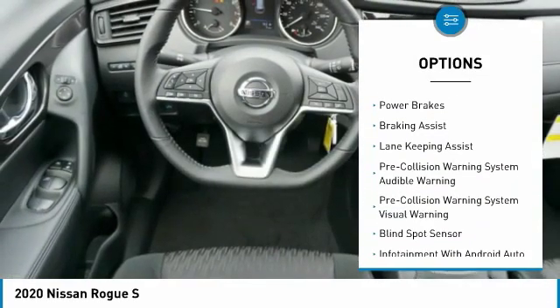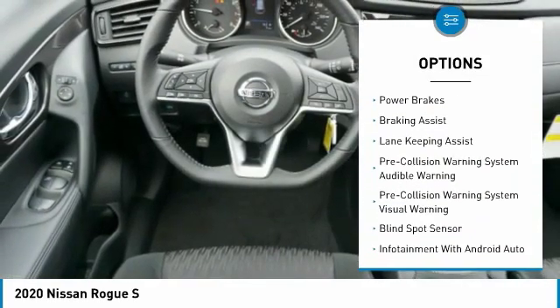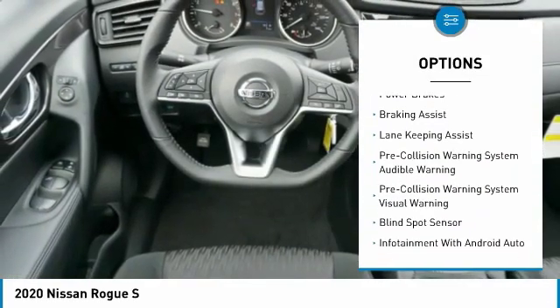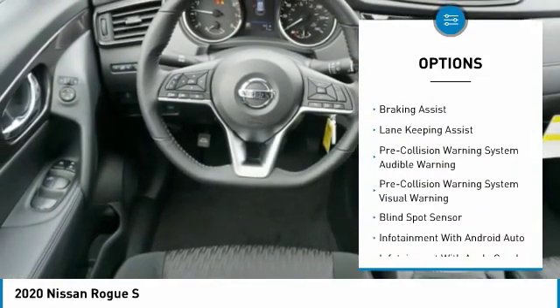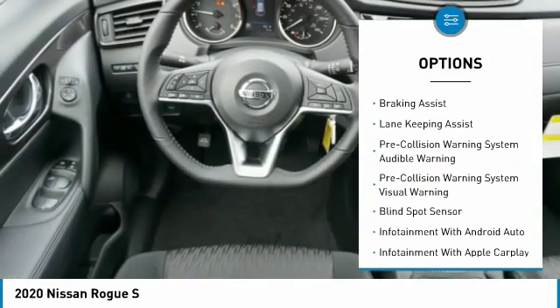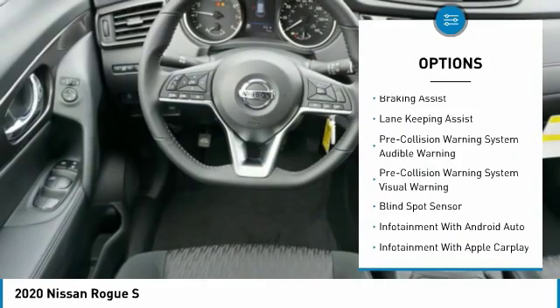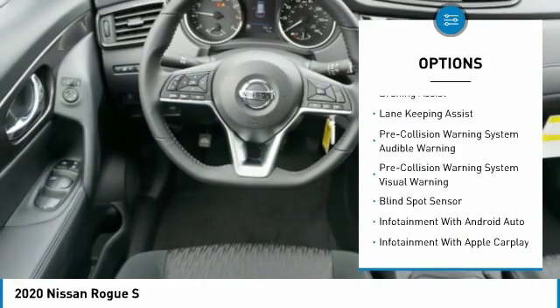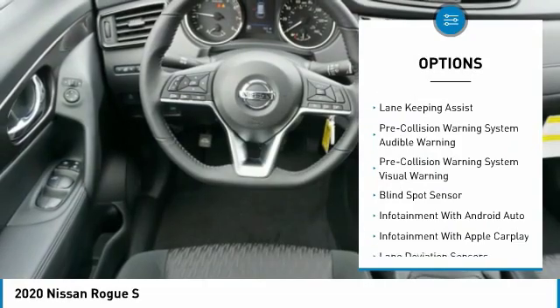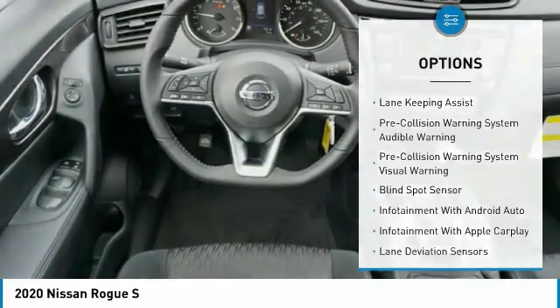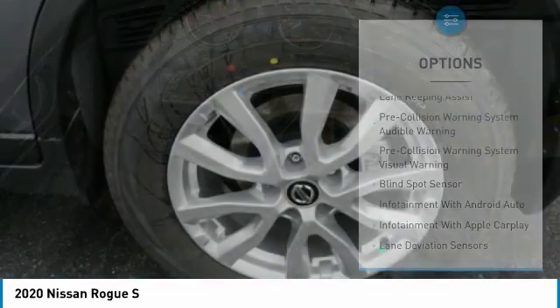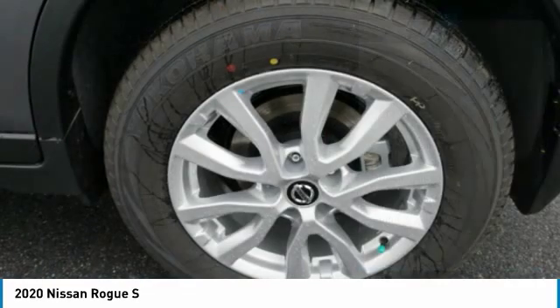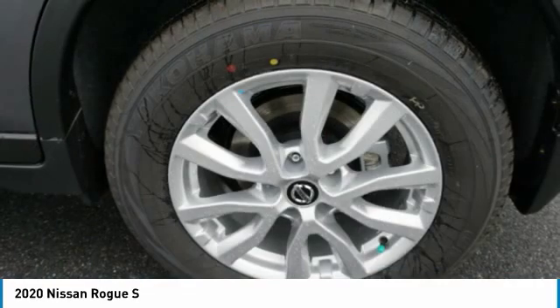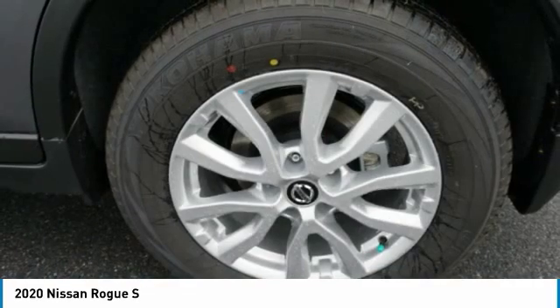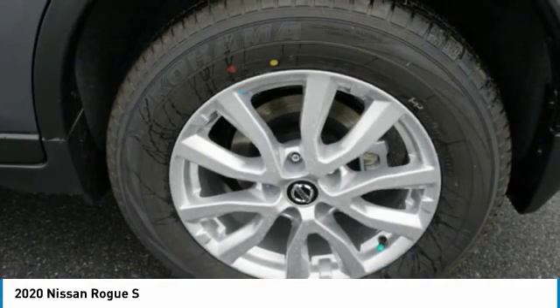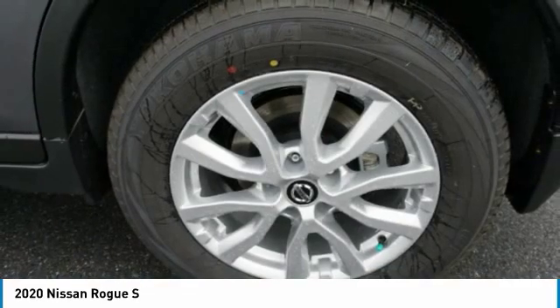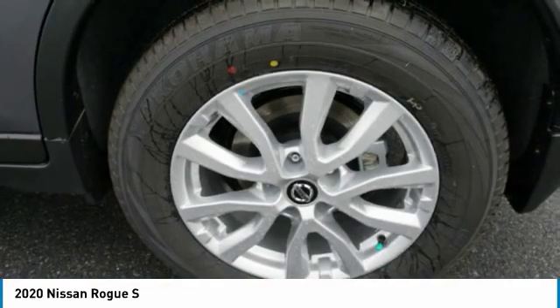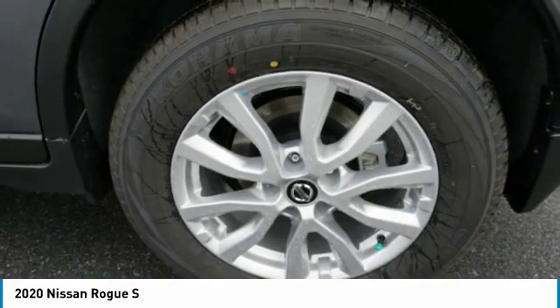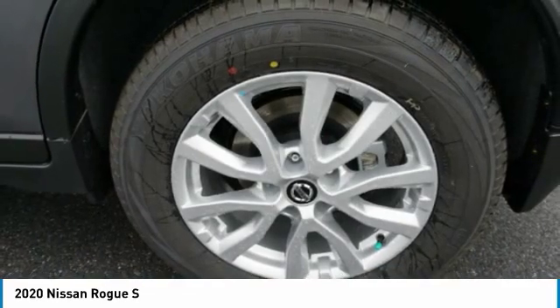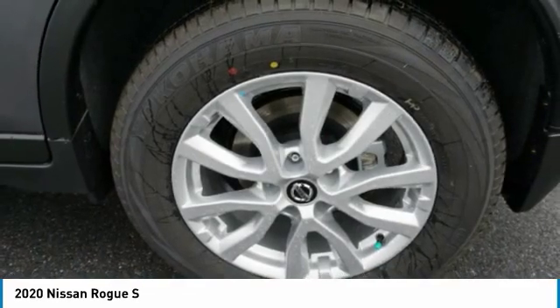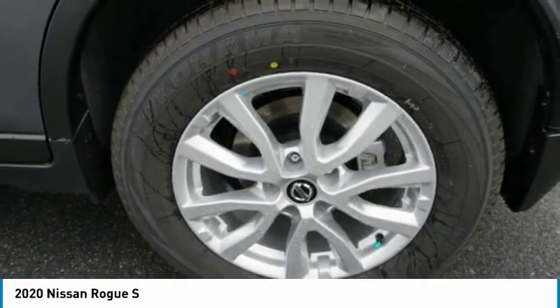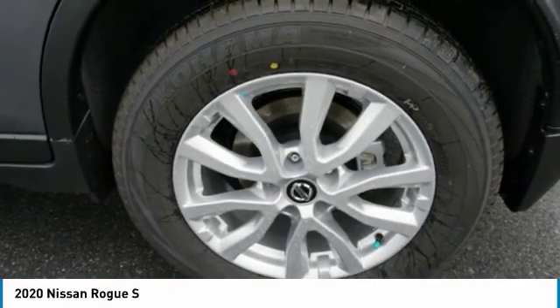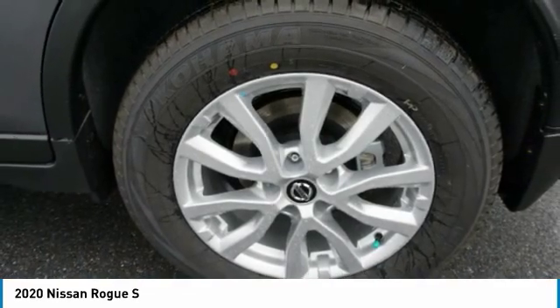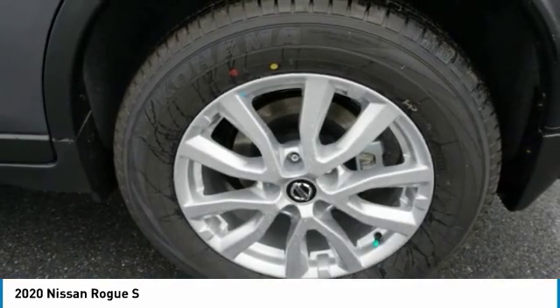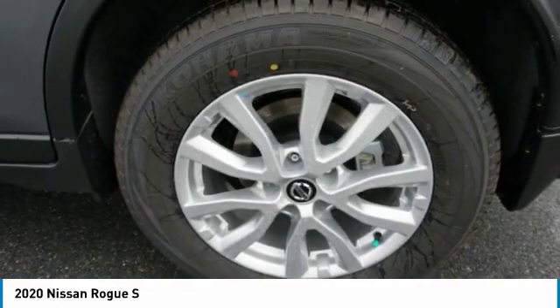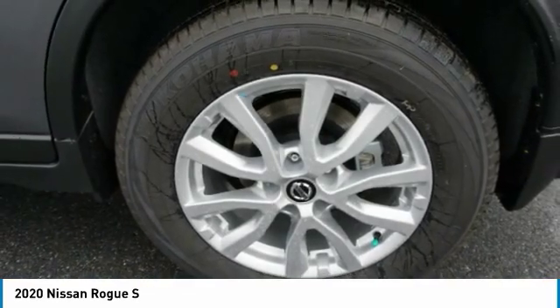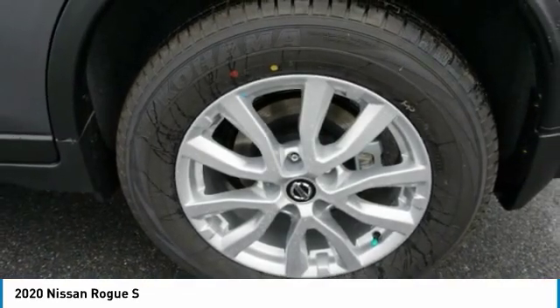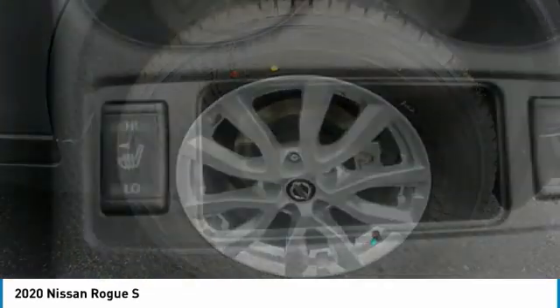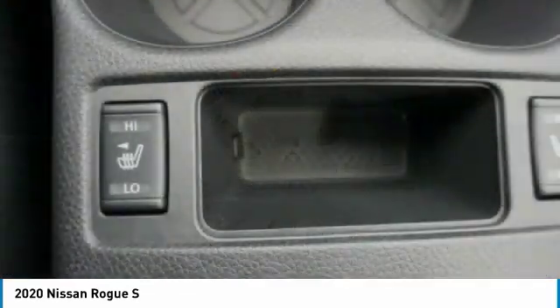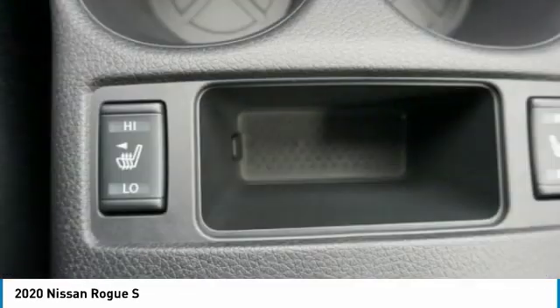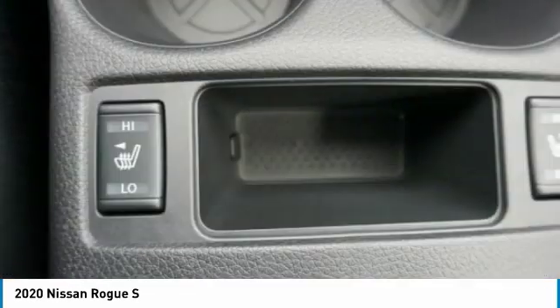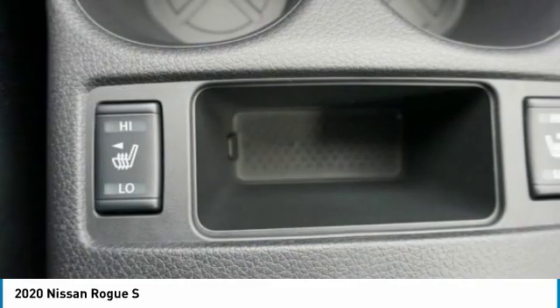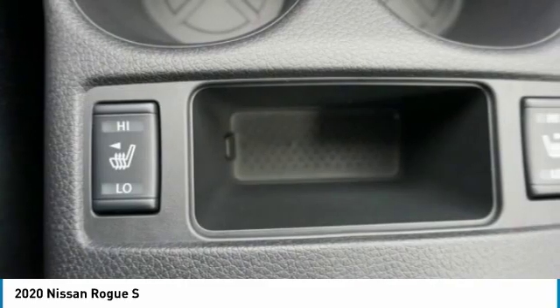Anti-lock braking system, body side moldings, driver side remote mirror, power brakes, braking assist.